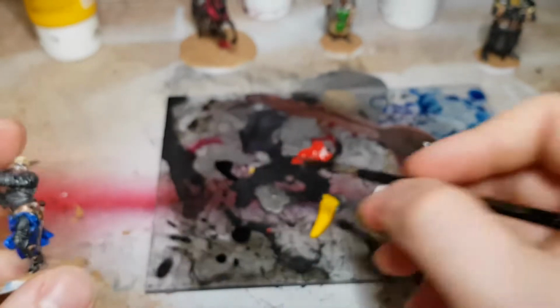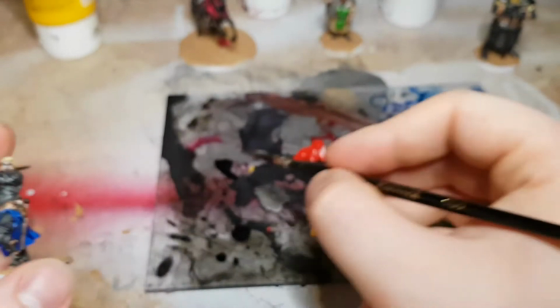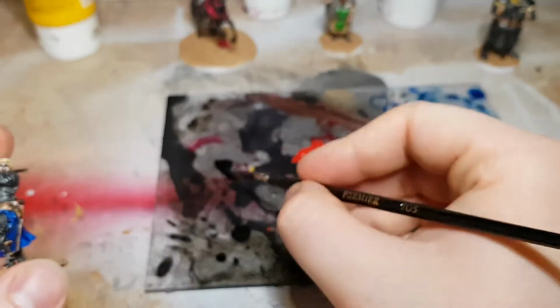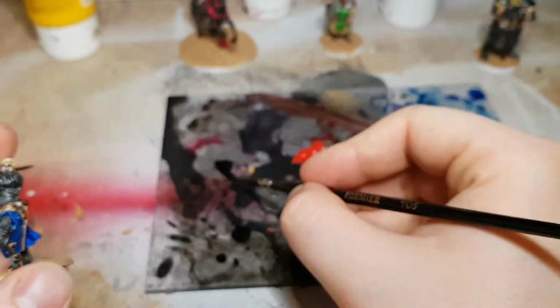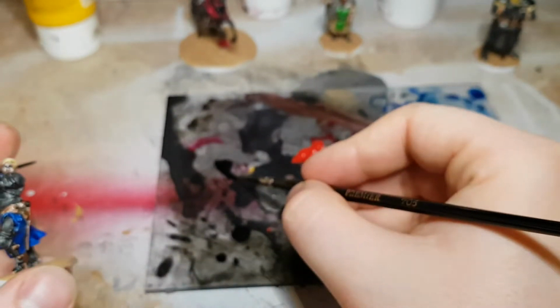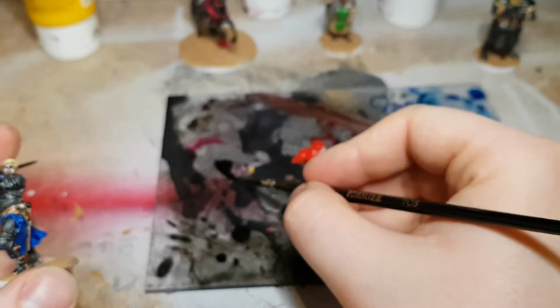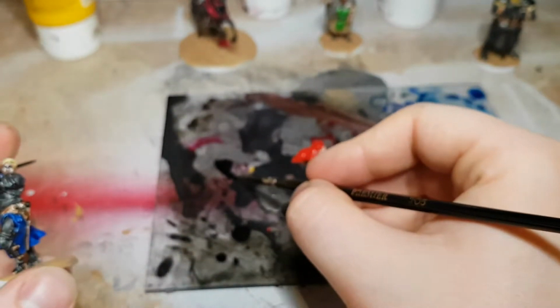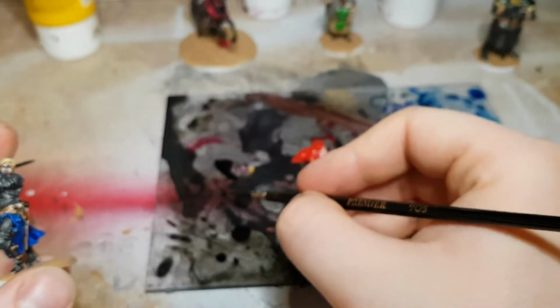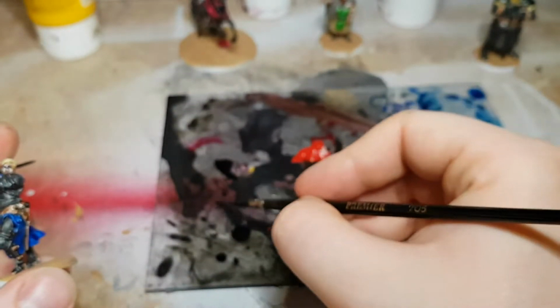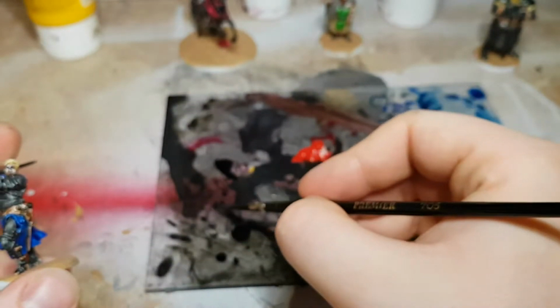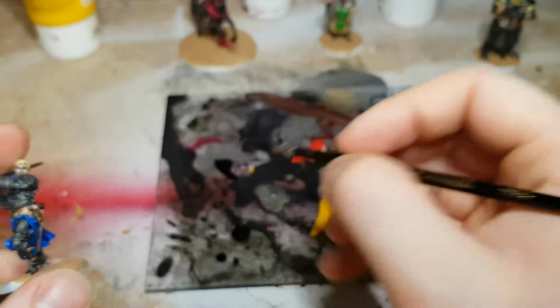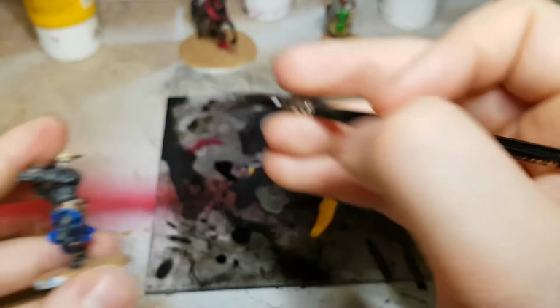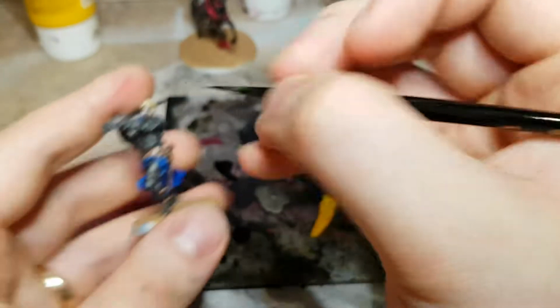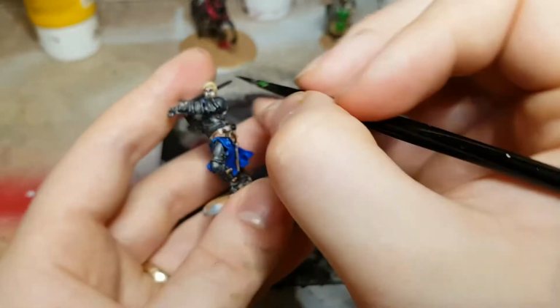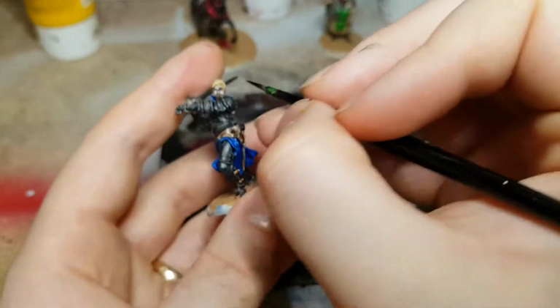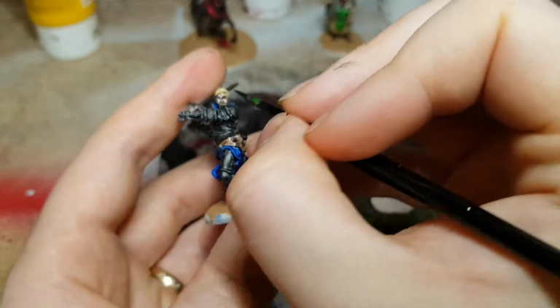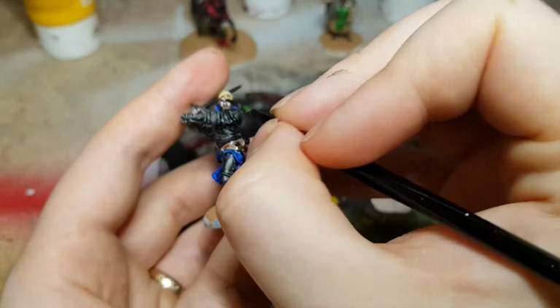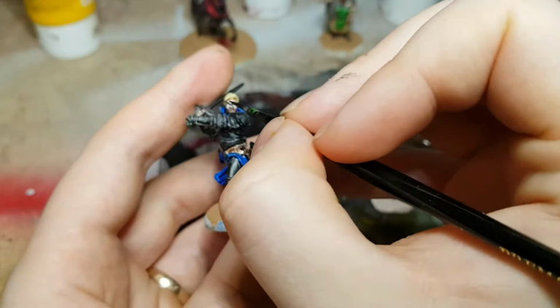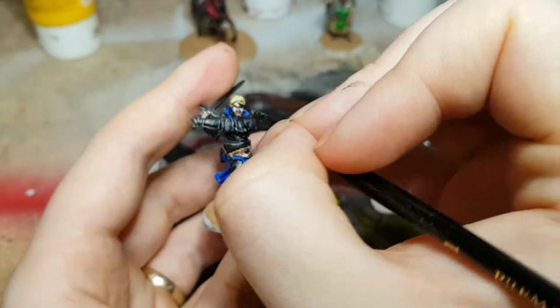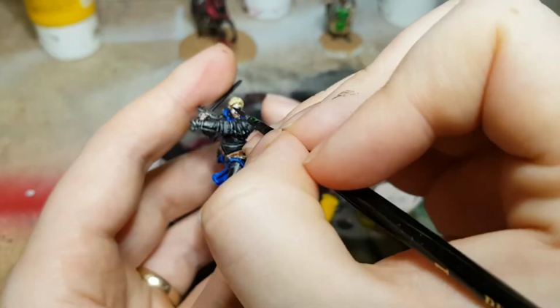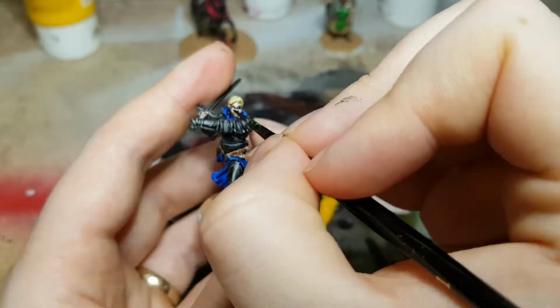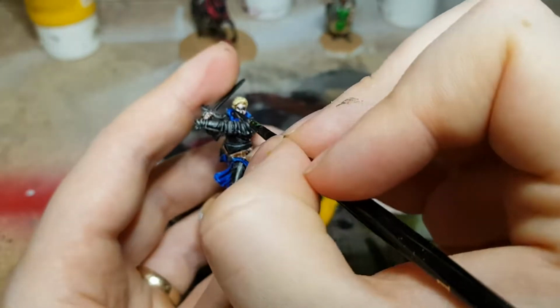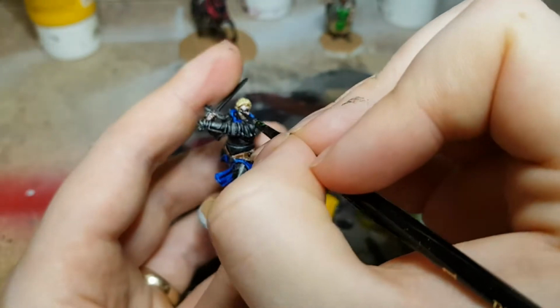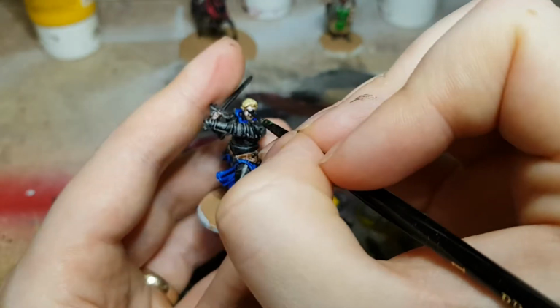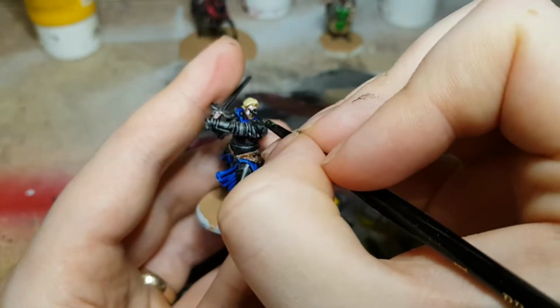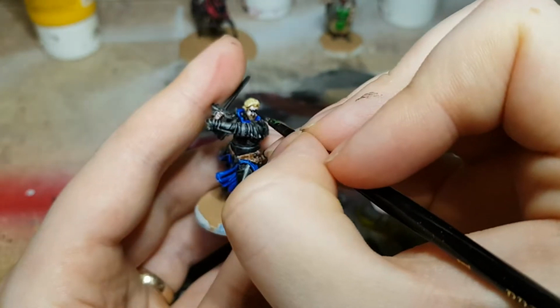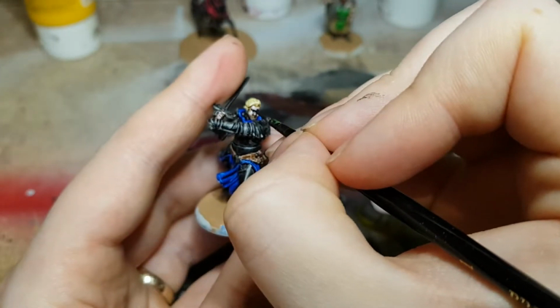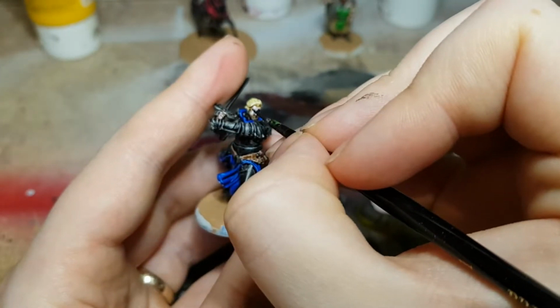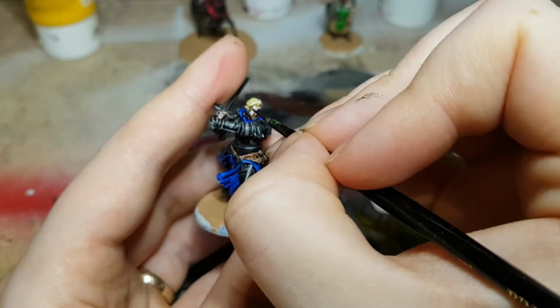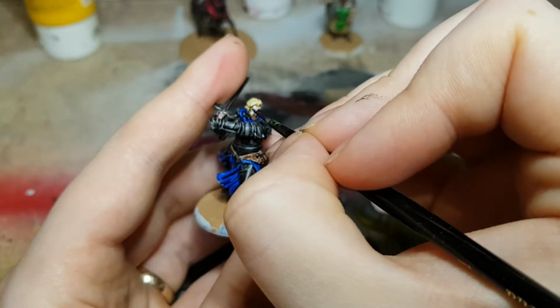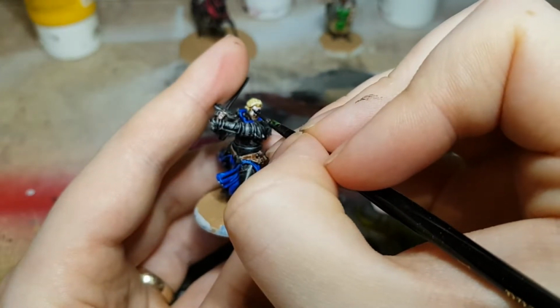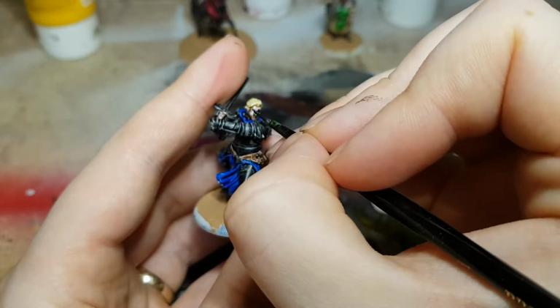I really do suggest that if you're painting miniatures like this, just give a shot at doing a little bit of detail on the face.